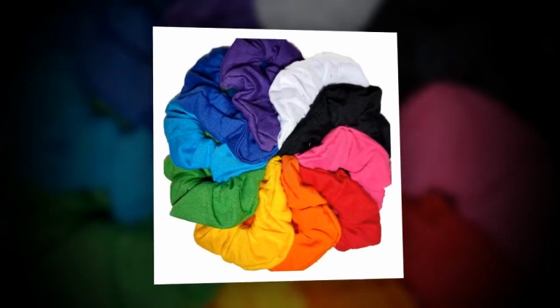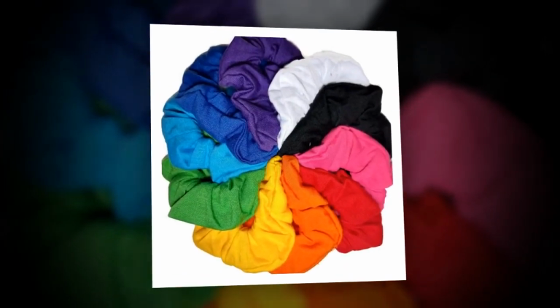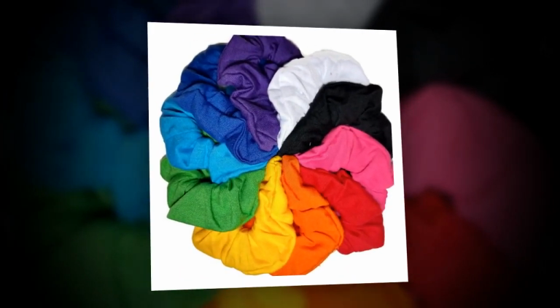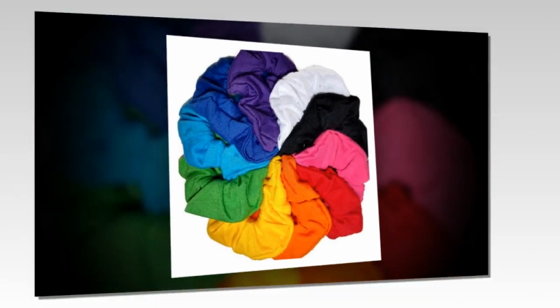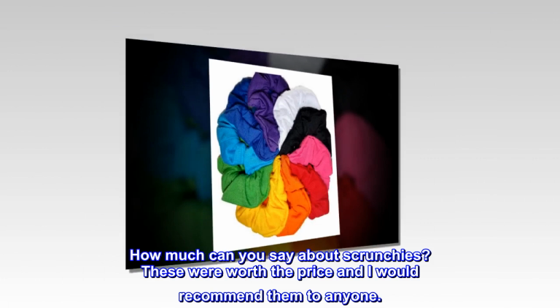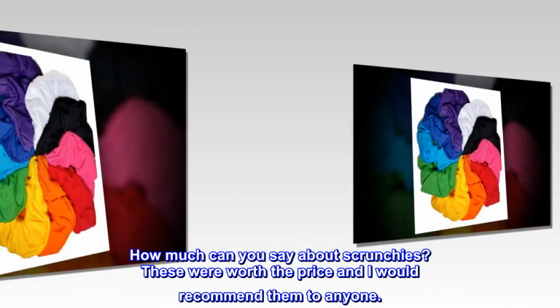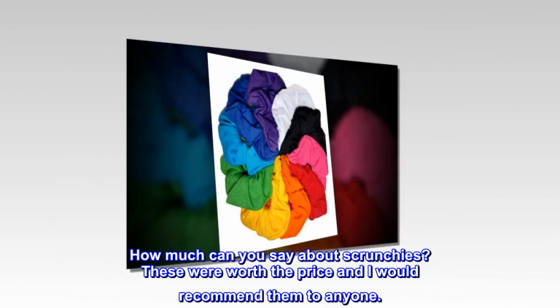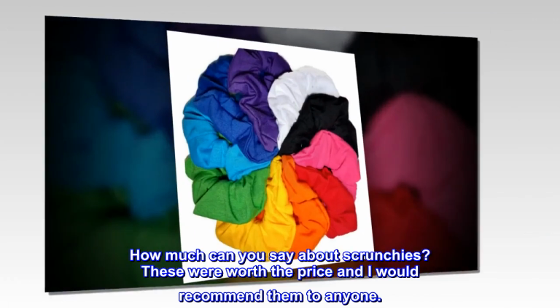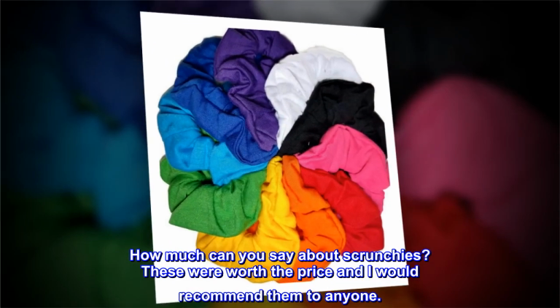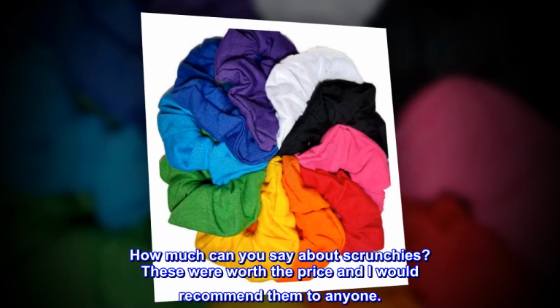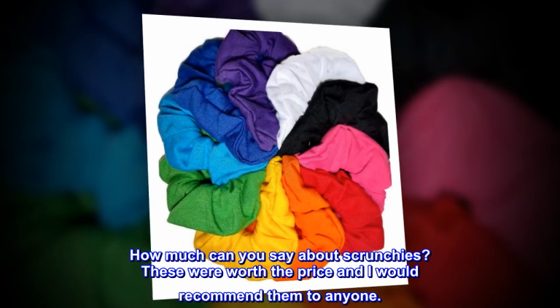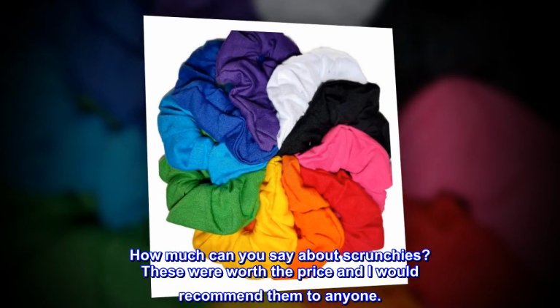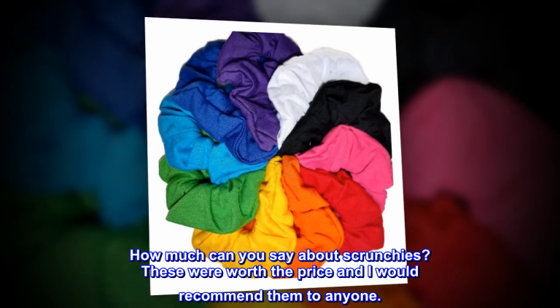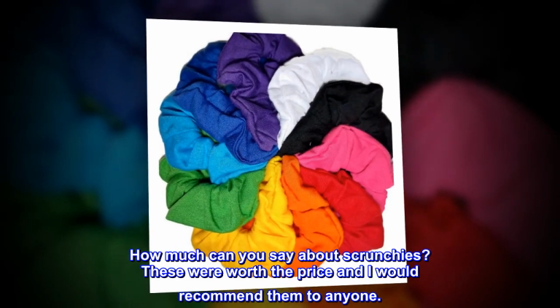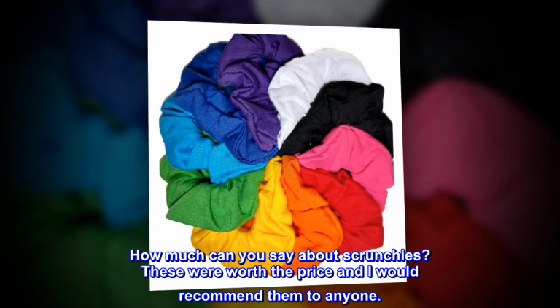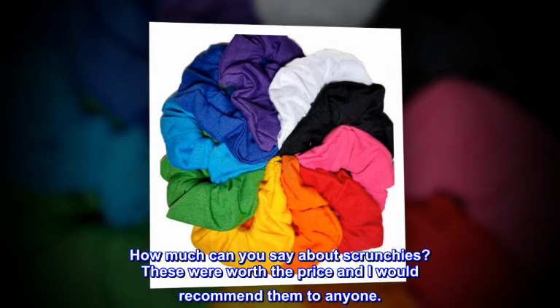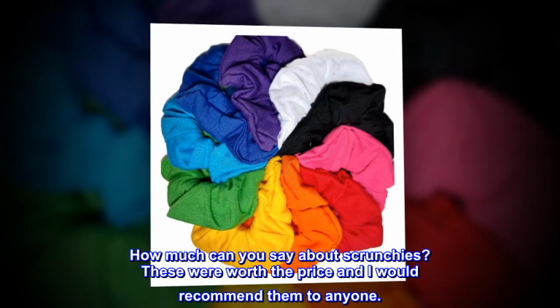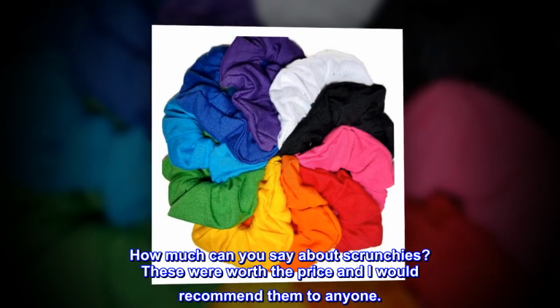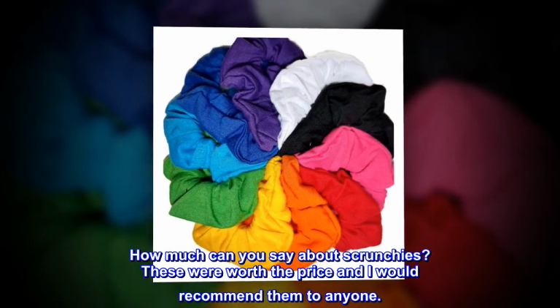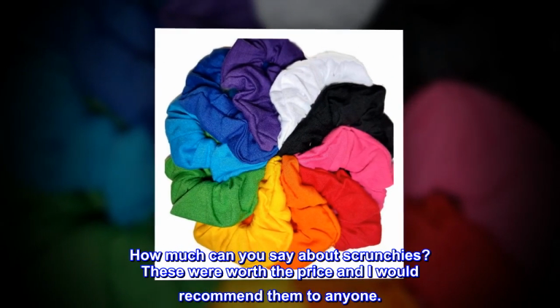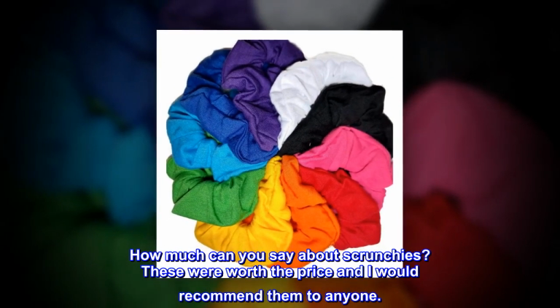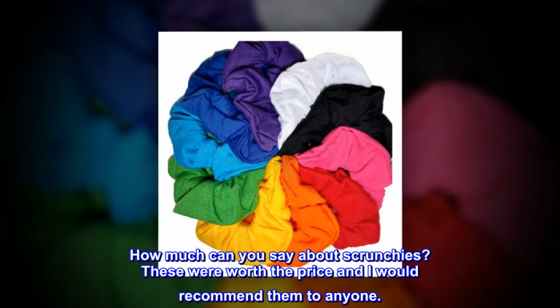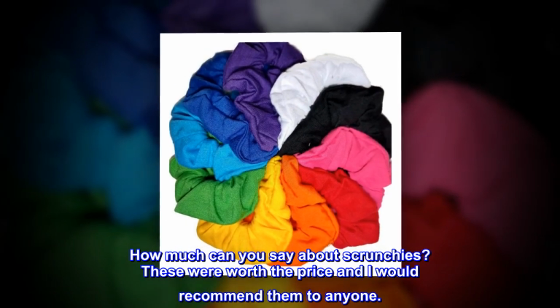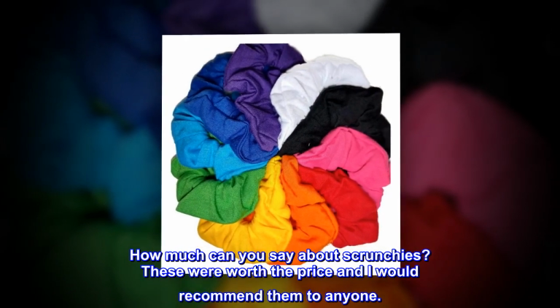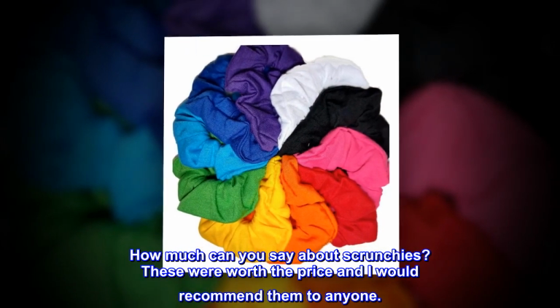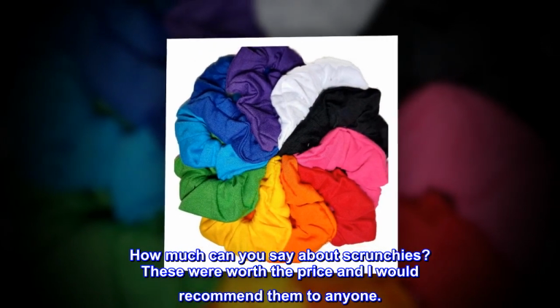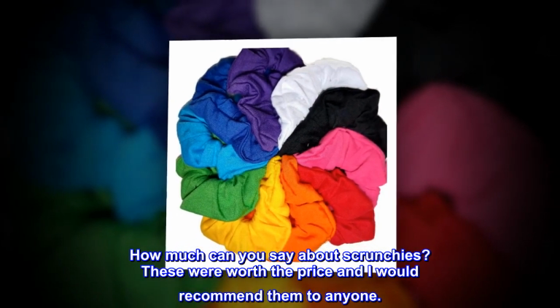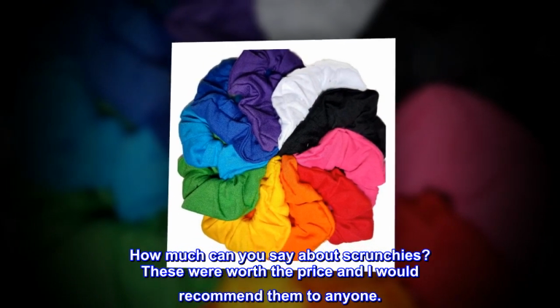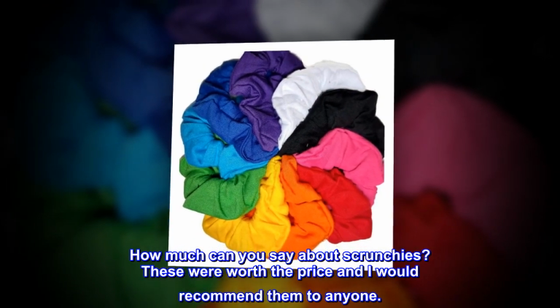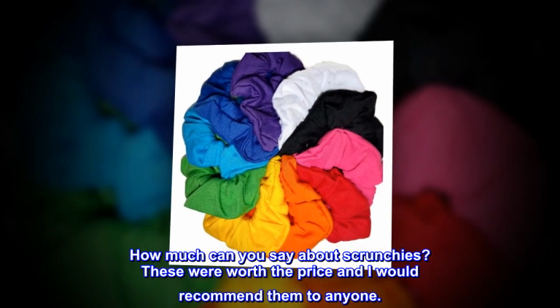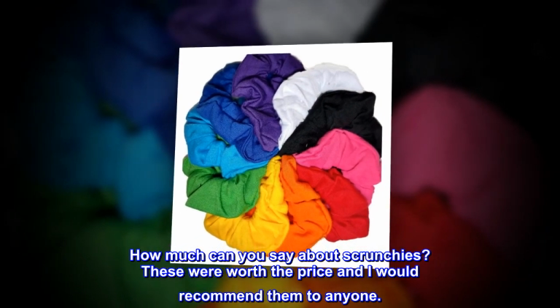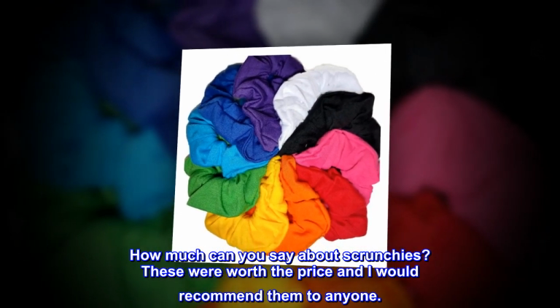How much can you say about scrunchies? These were worth the price and I would recommend them to anyone.